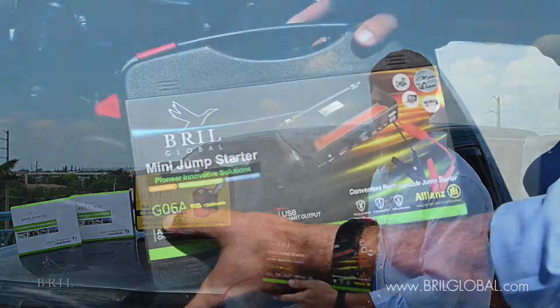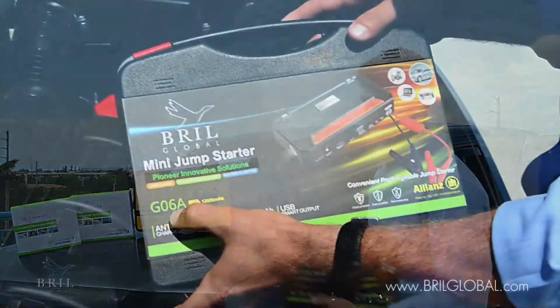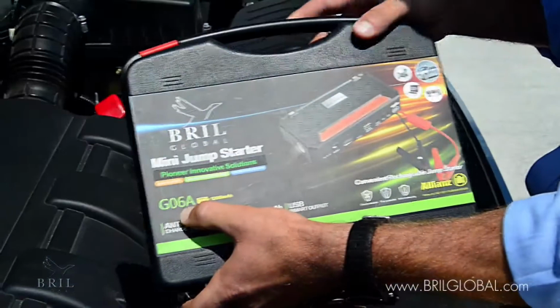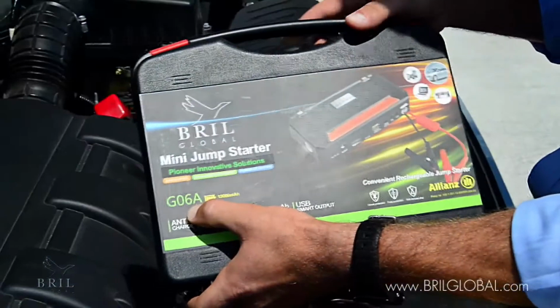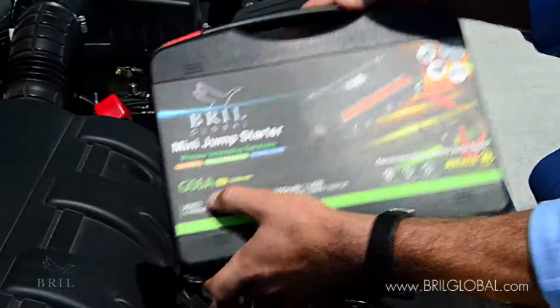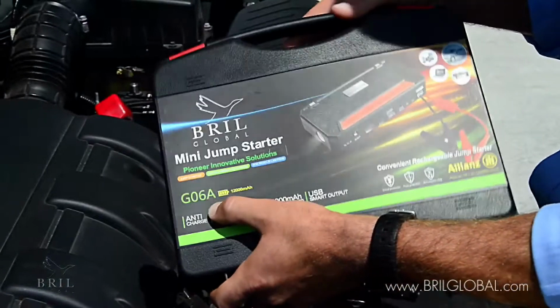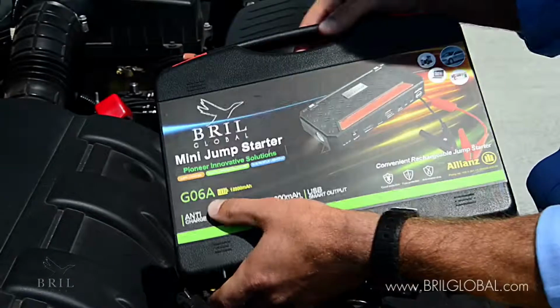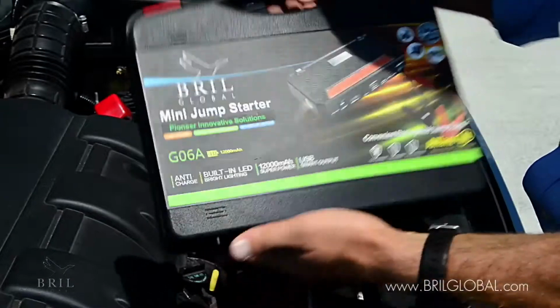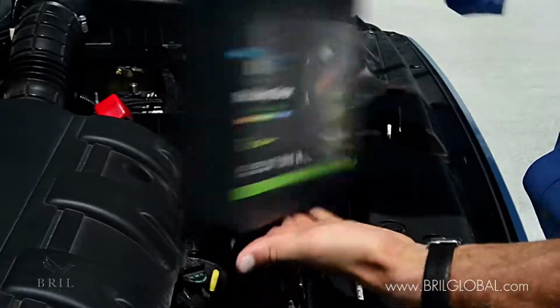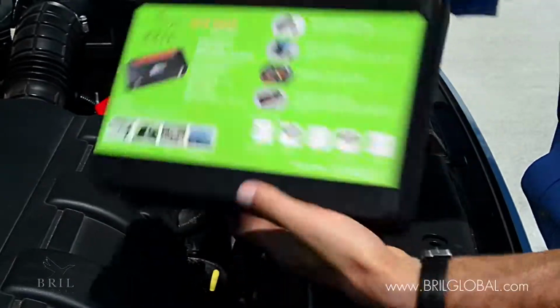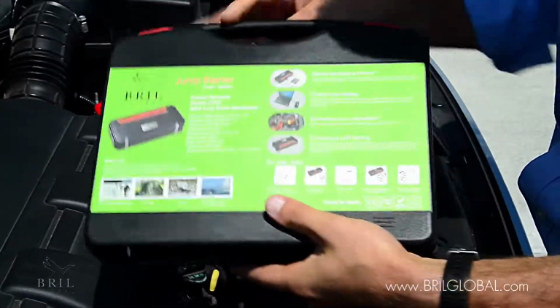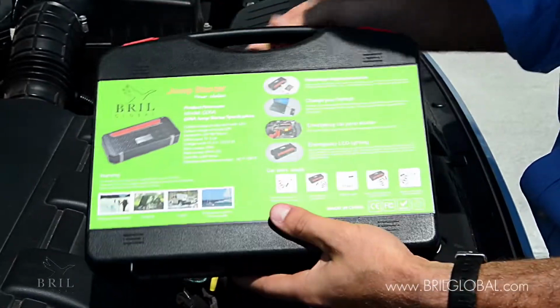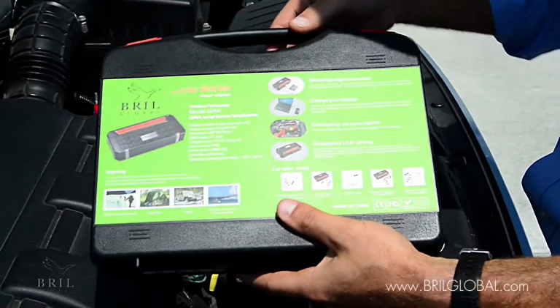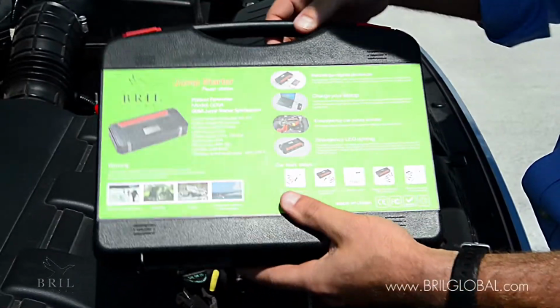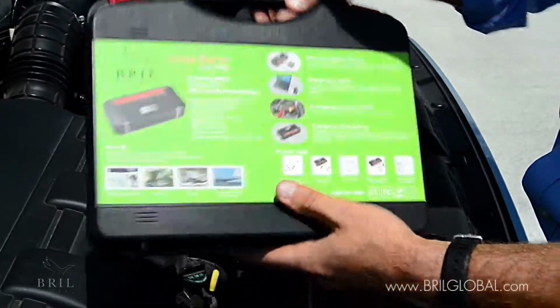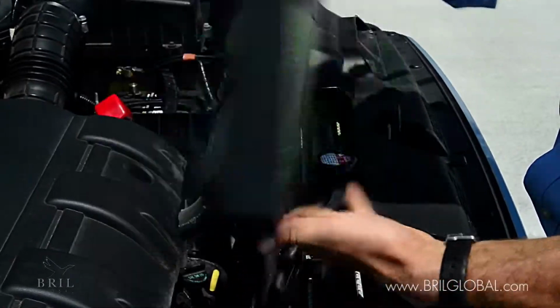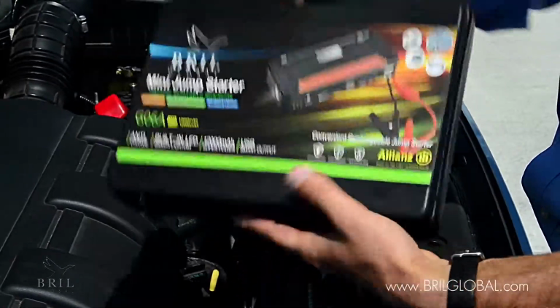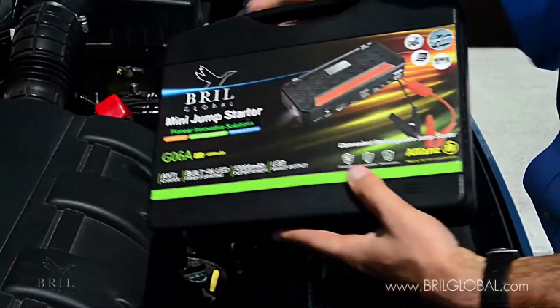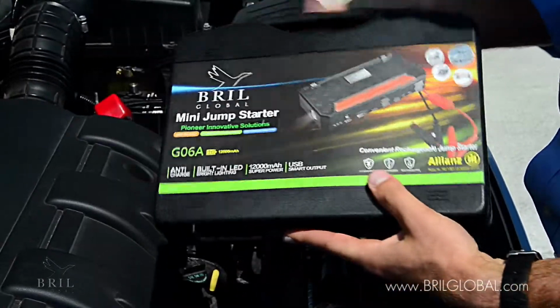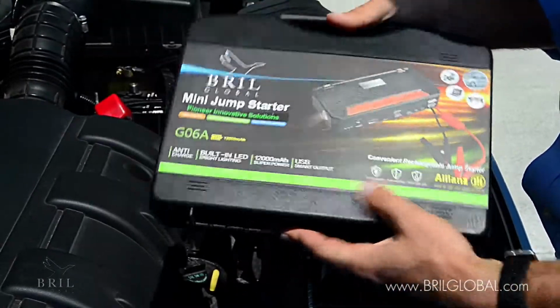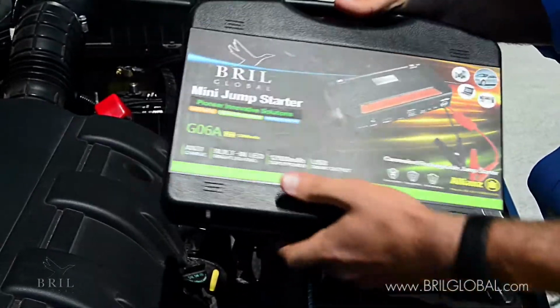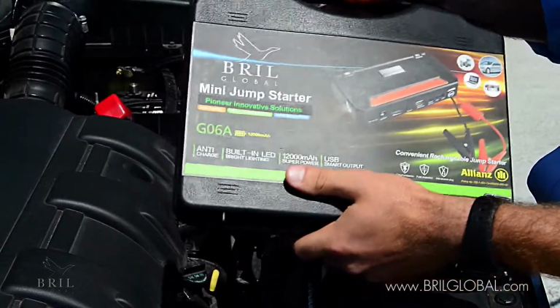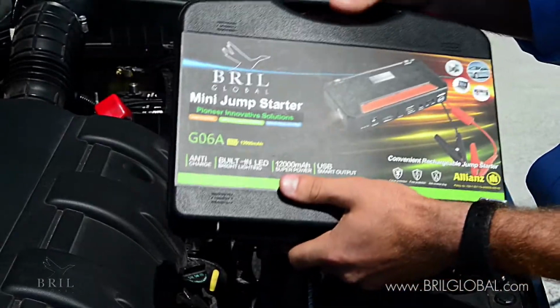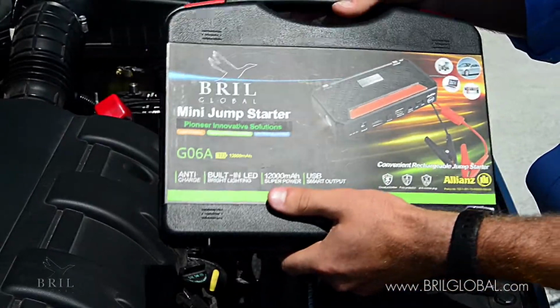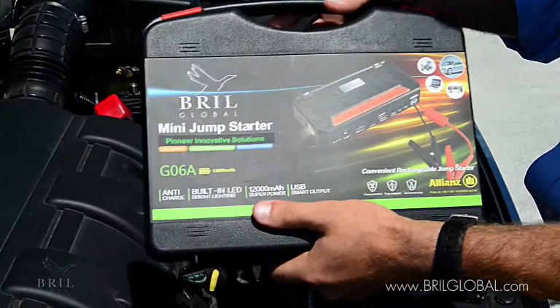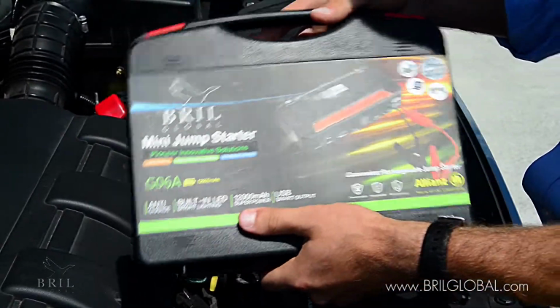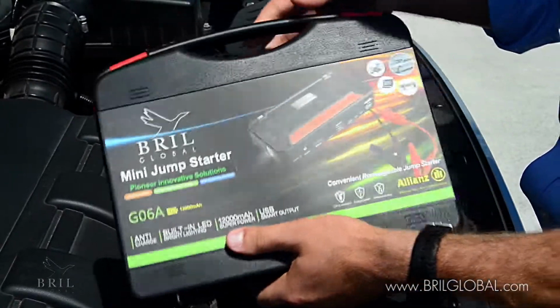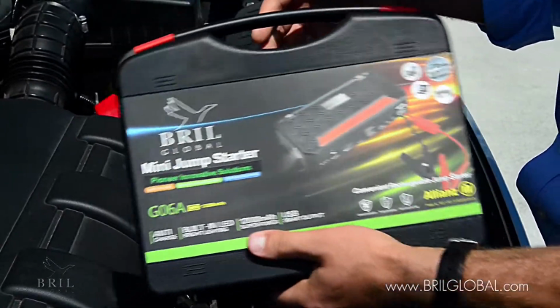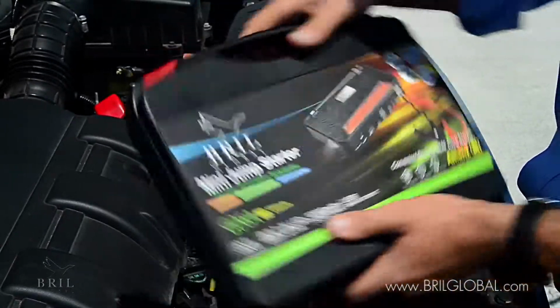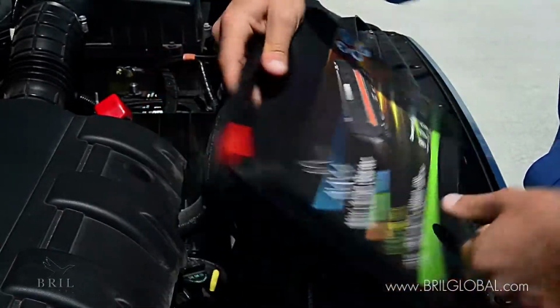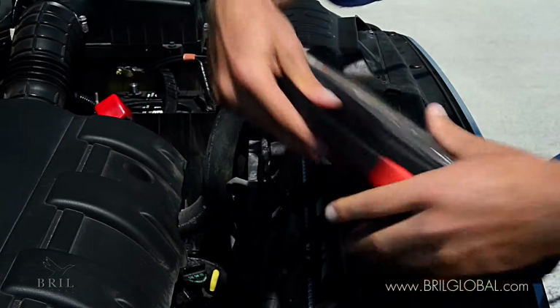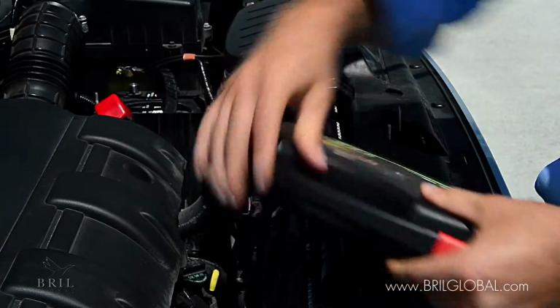This is the Geo 6A model. It's nice and light and compact. It can fit easily in your trunk and even in the glove box.